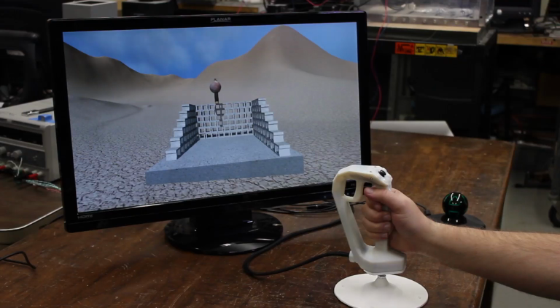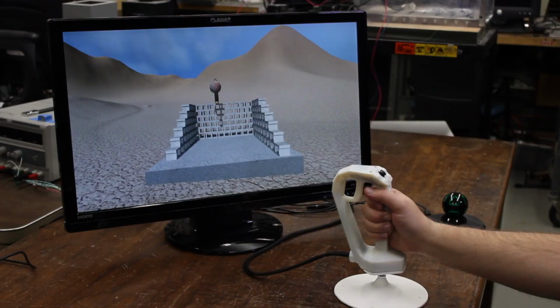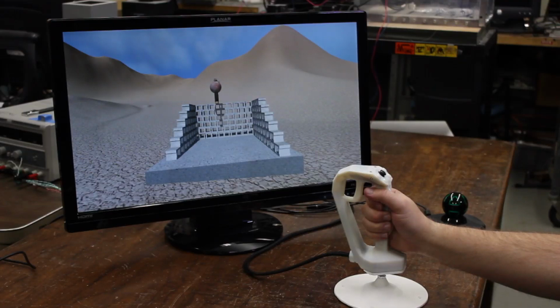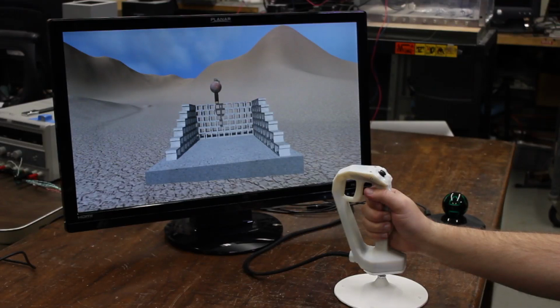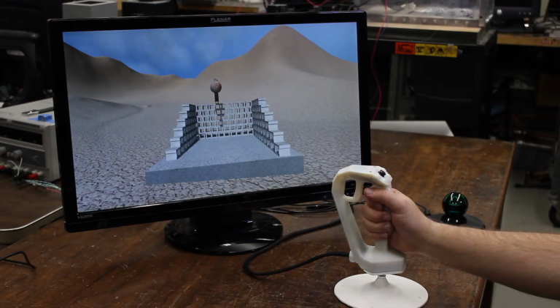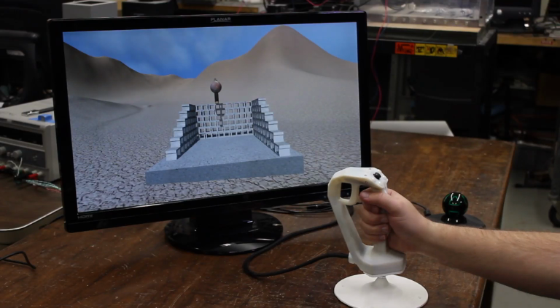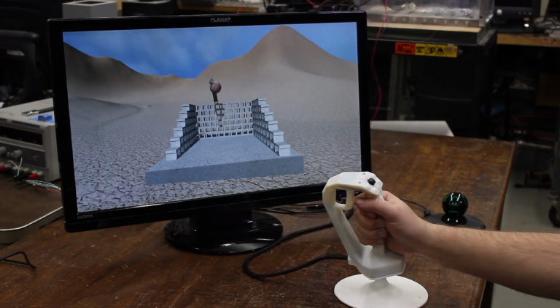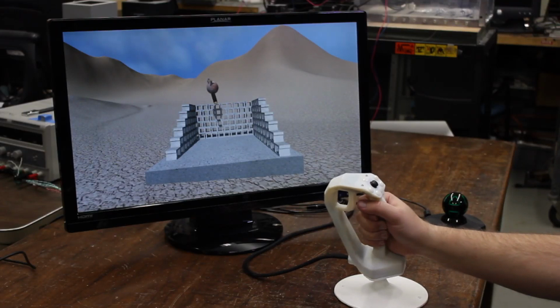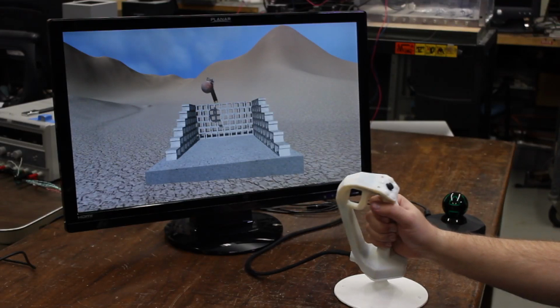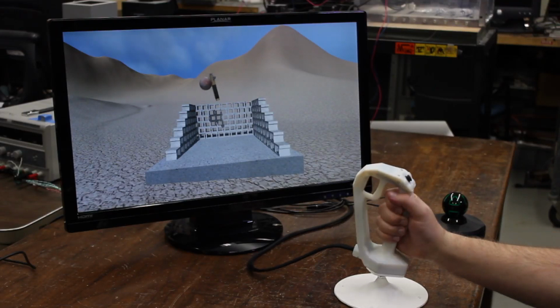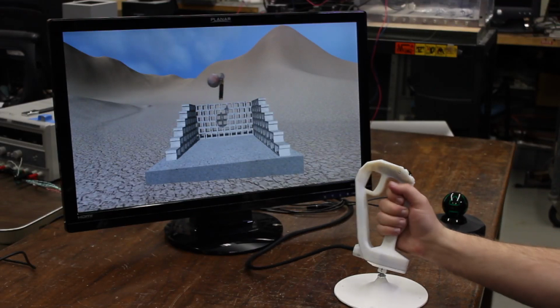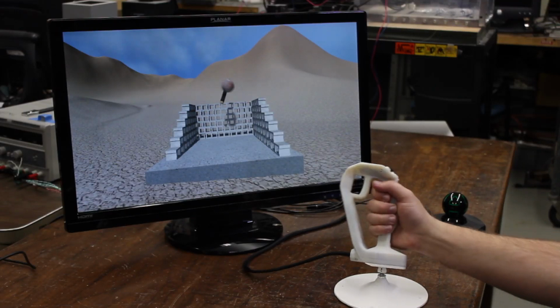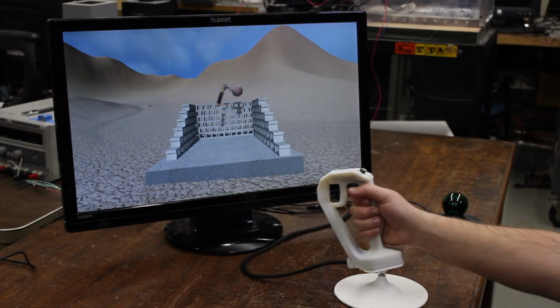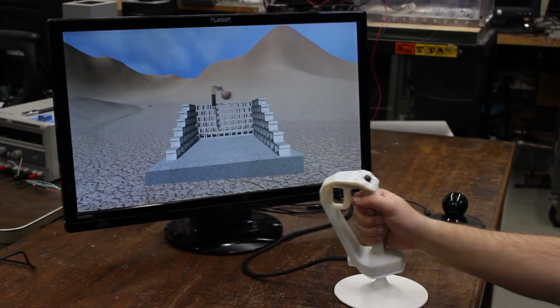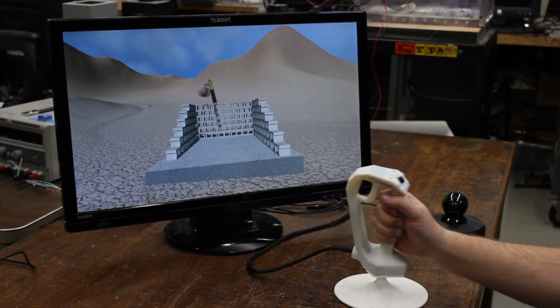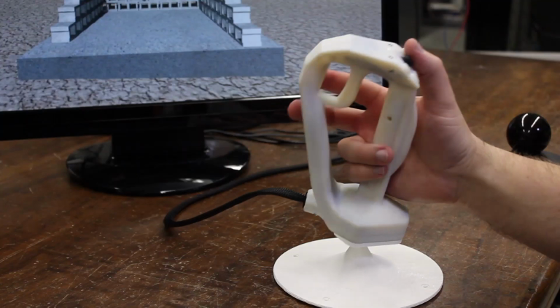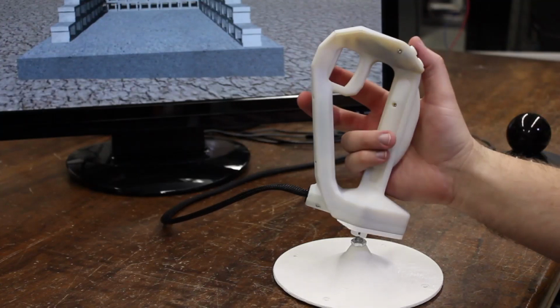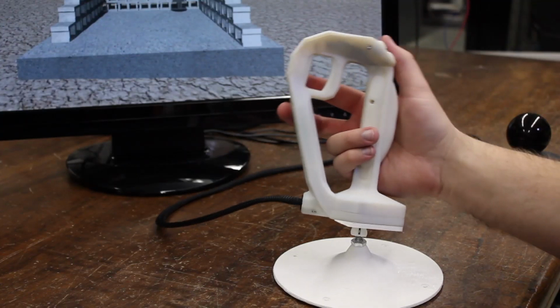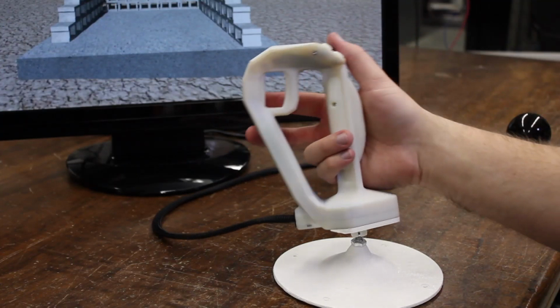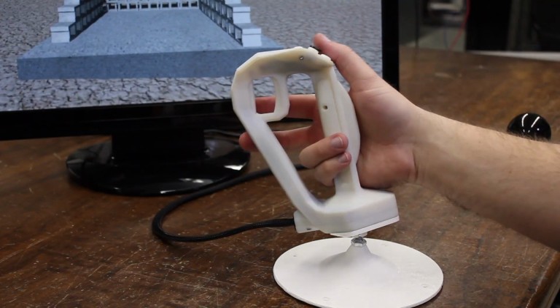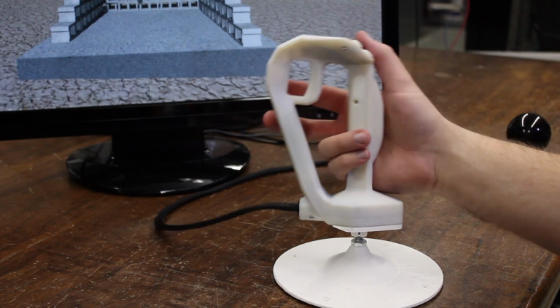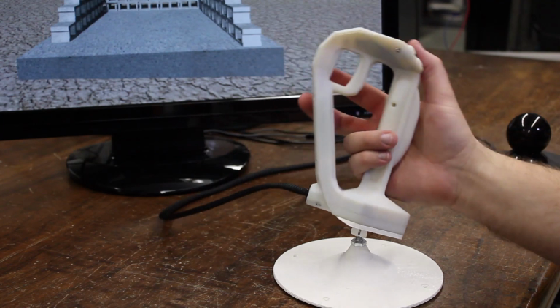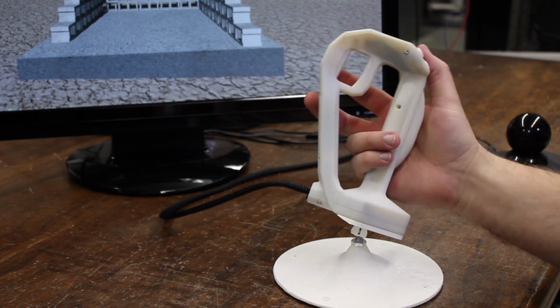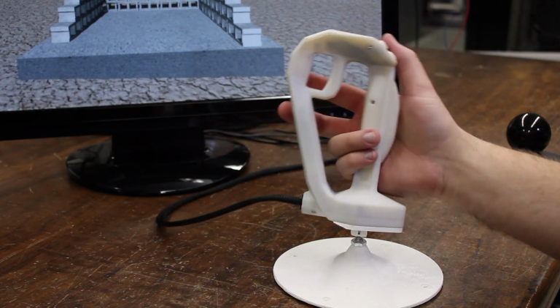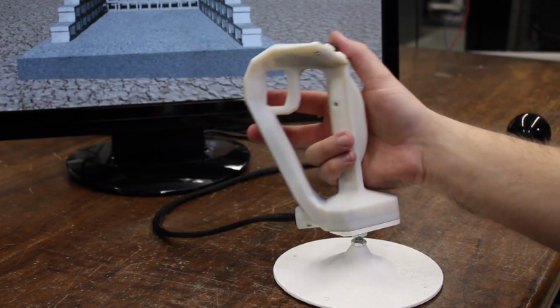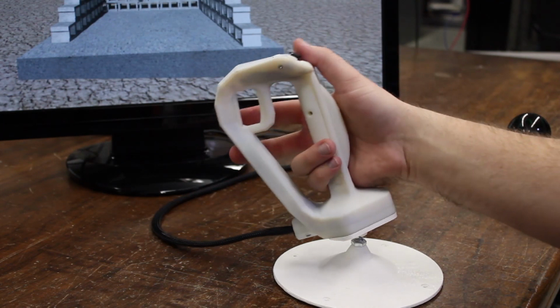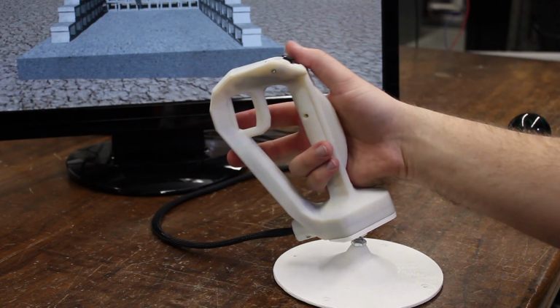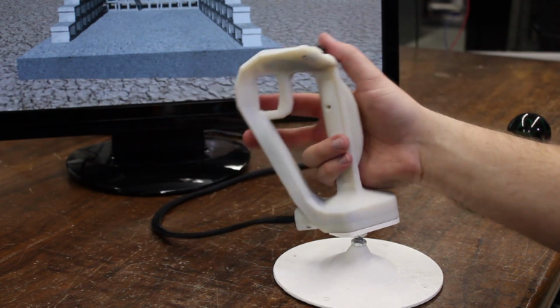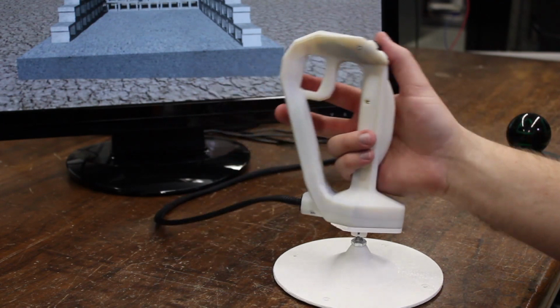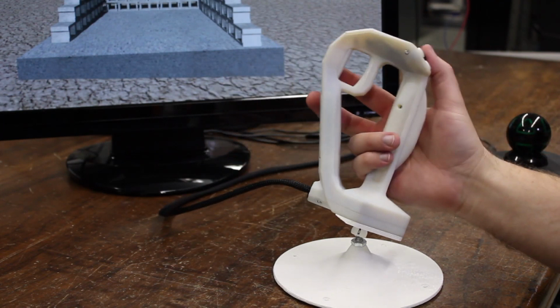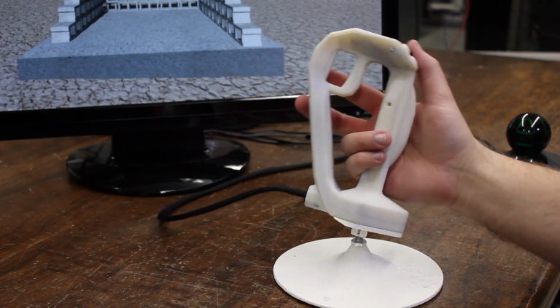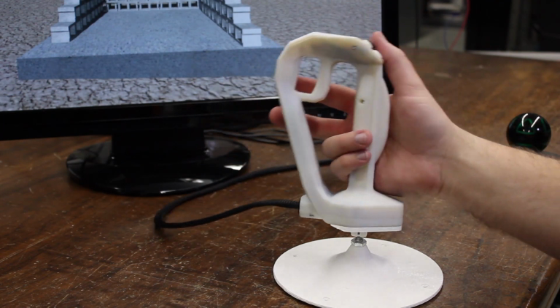Here's an example of using our device connected to a table mount, working as a joystick for a flight sim.